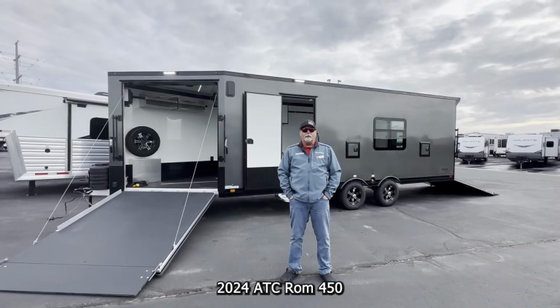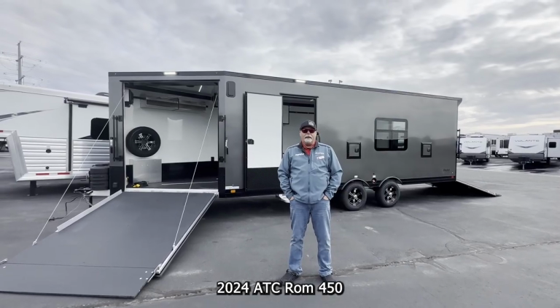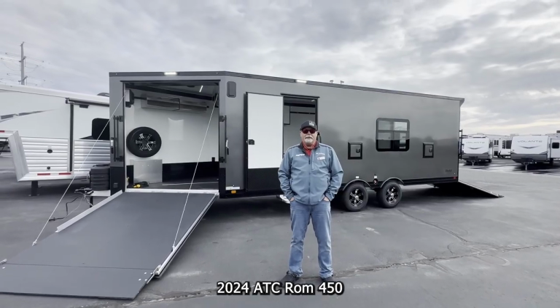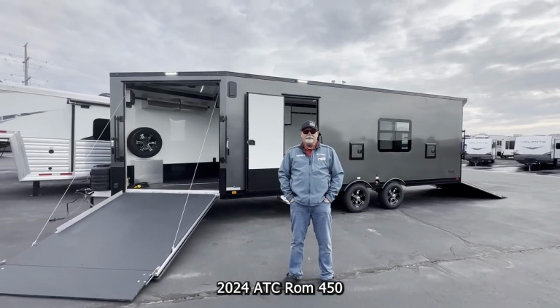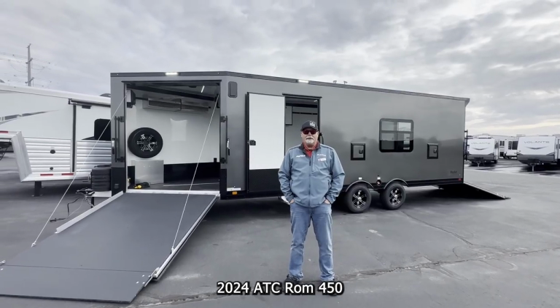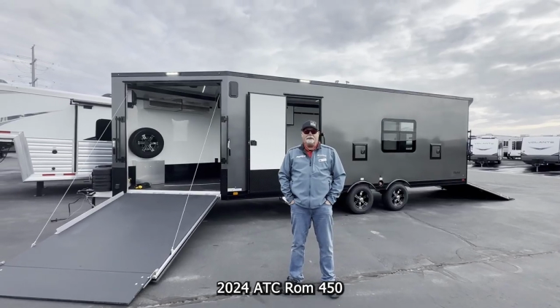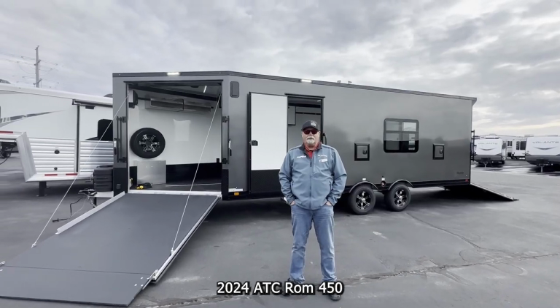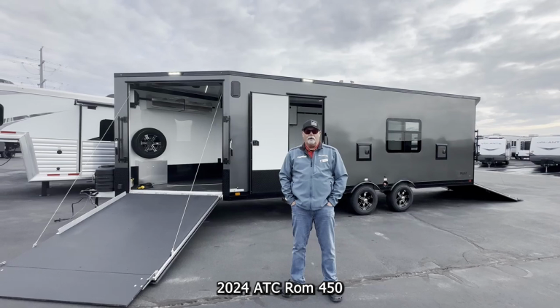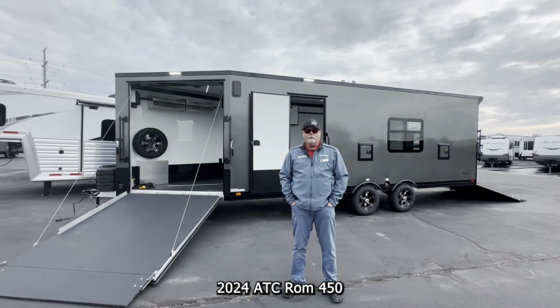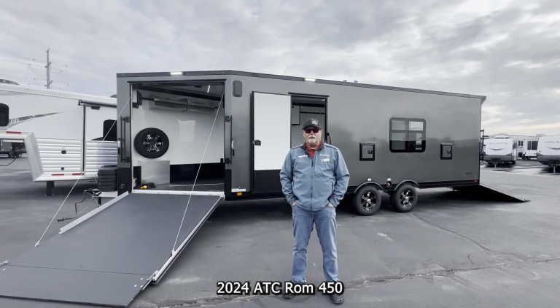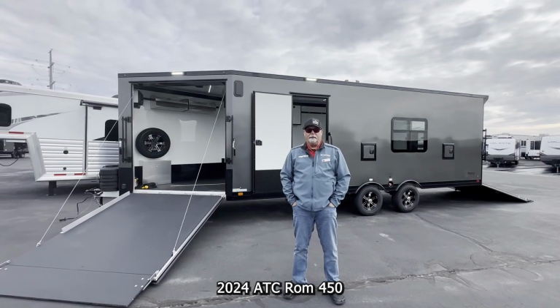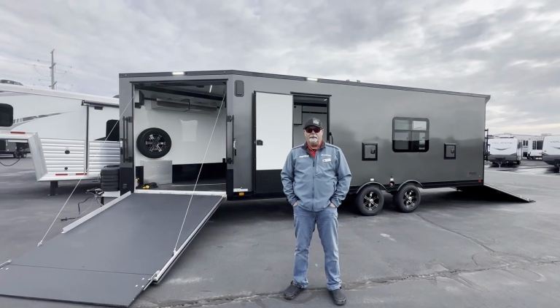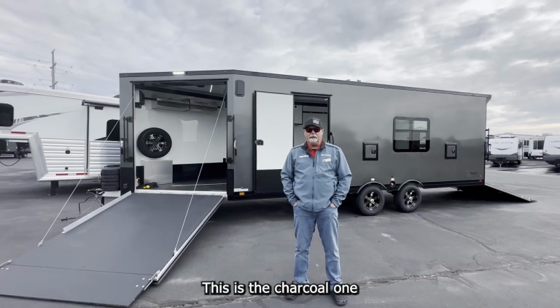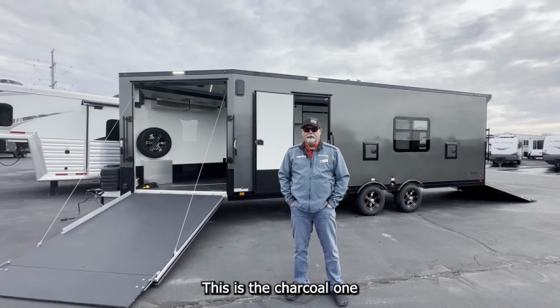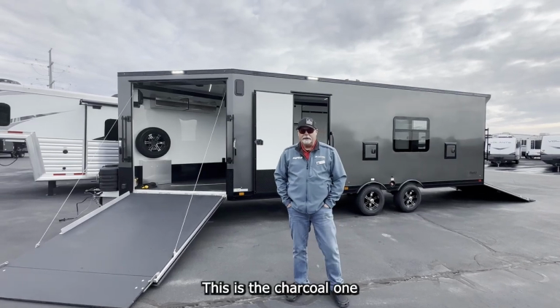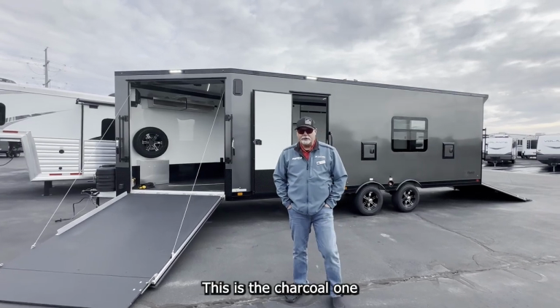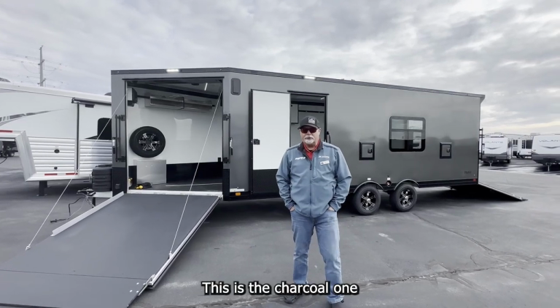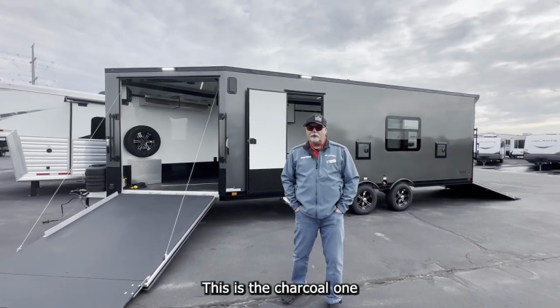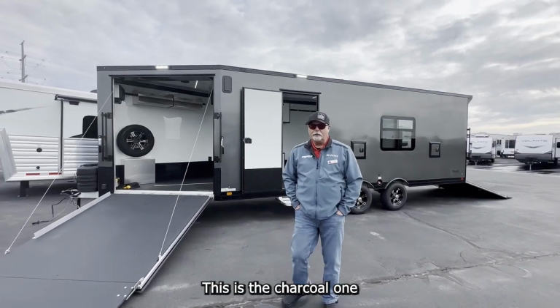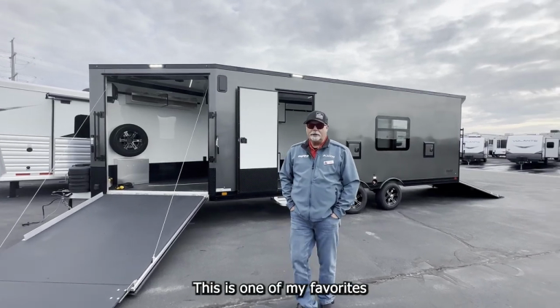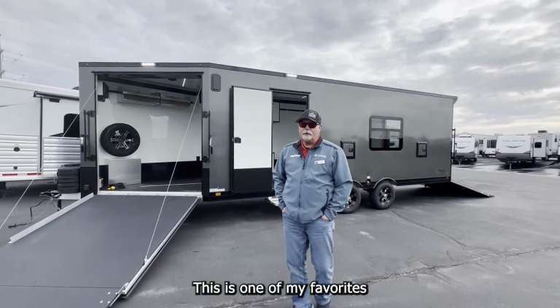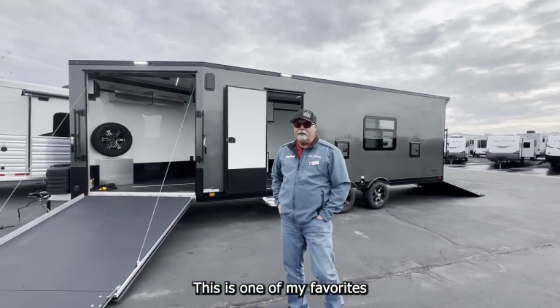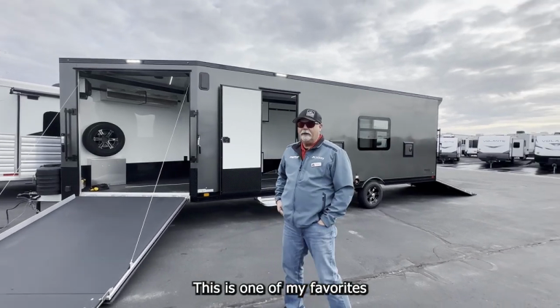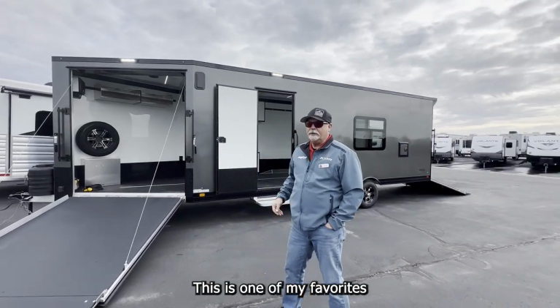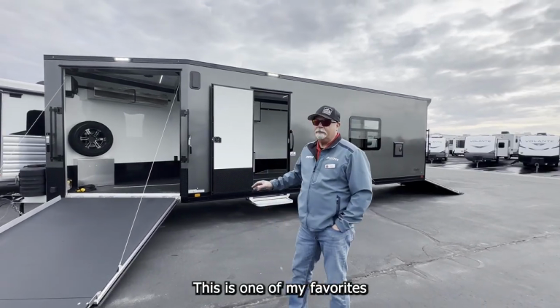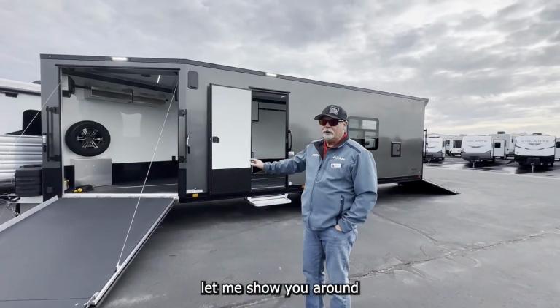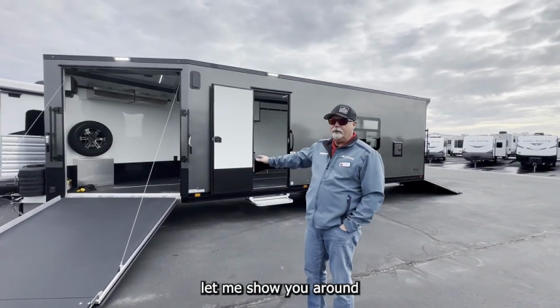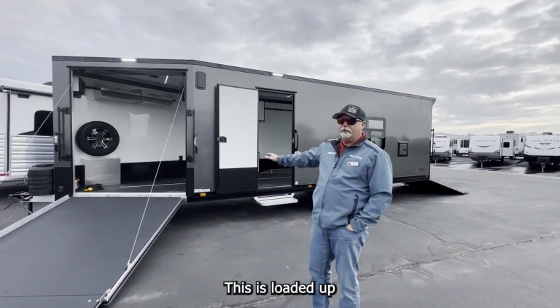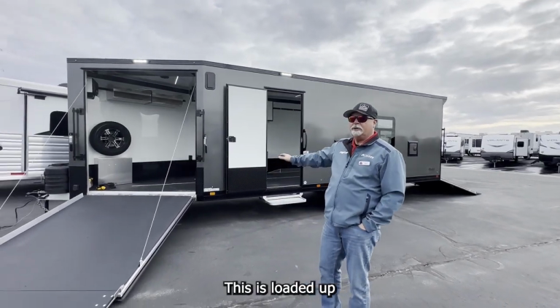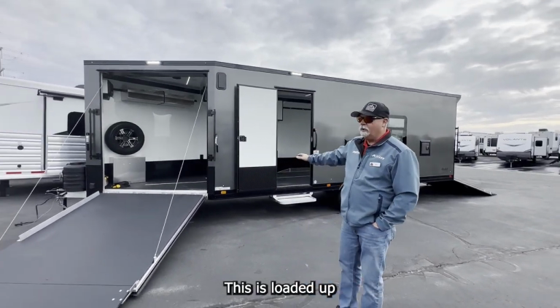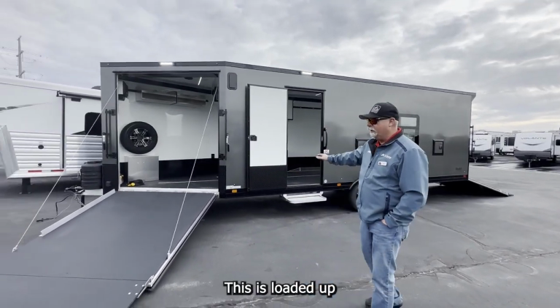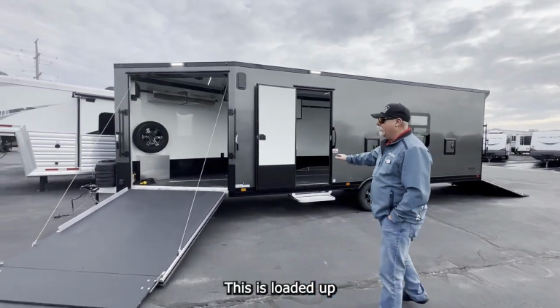2024 ATC Rome 450. This is the charcoal one — one of my favorites. Let me show you around. This is loaded up.